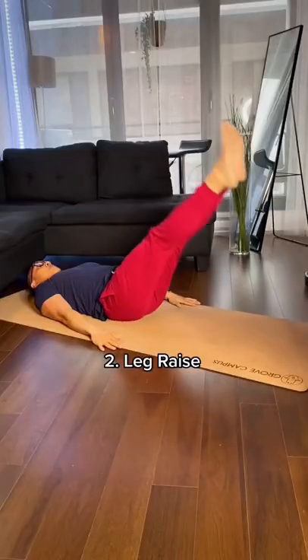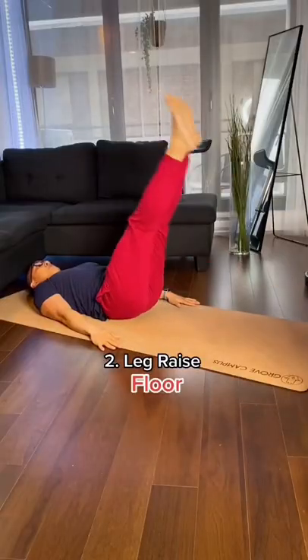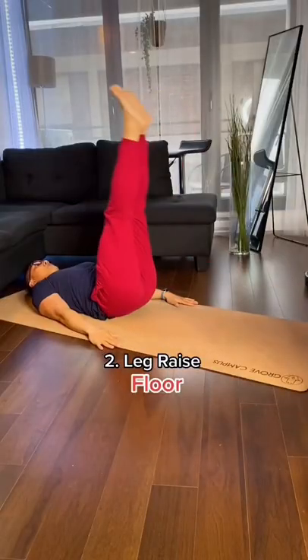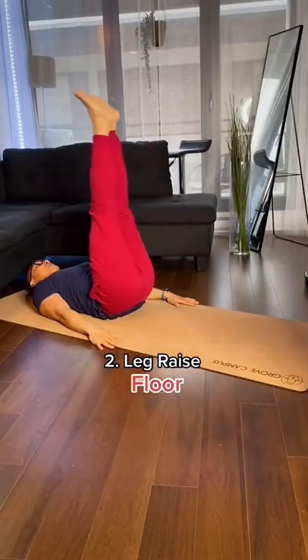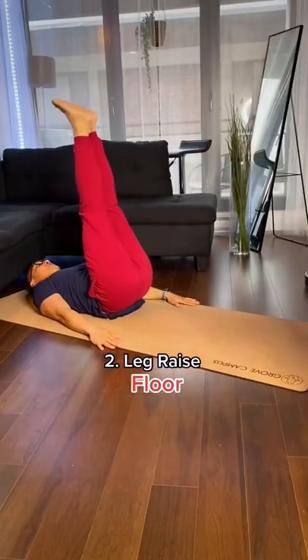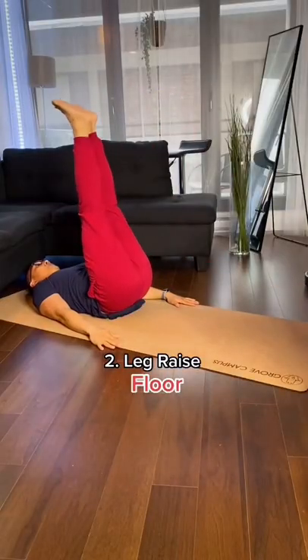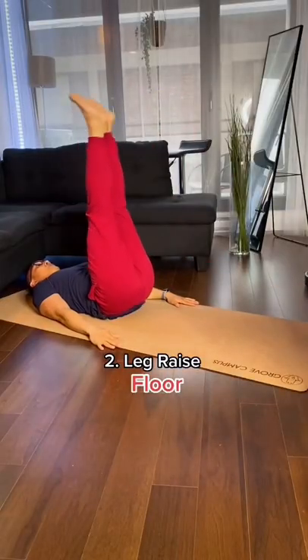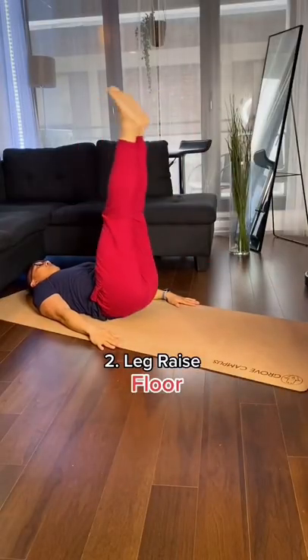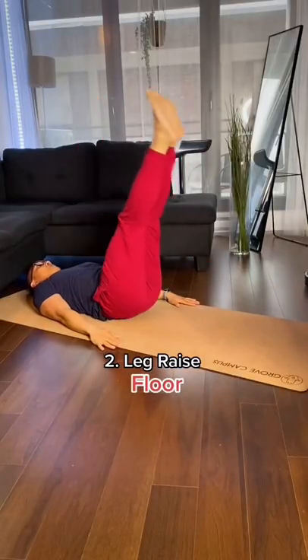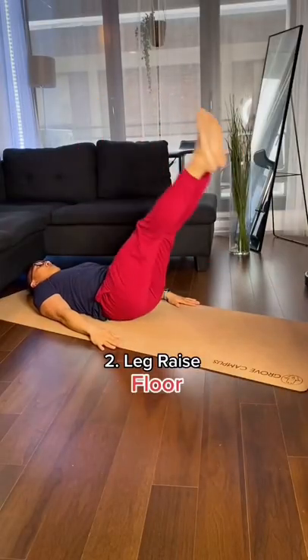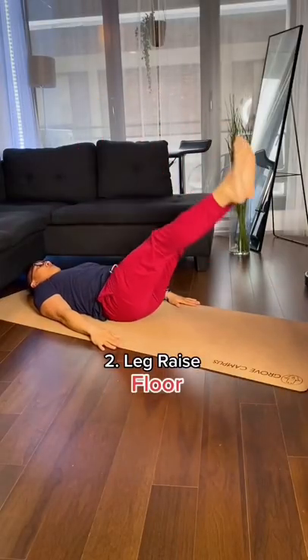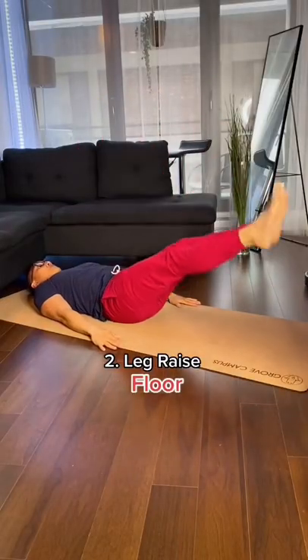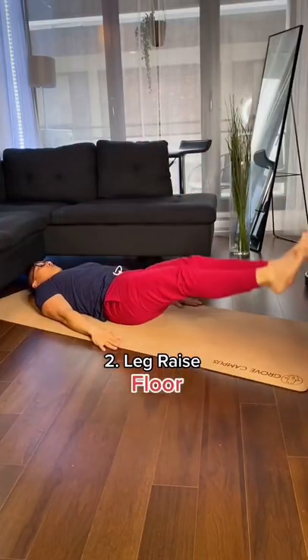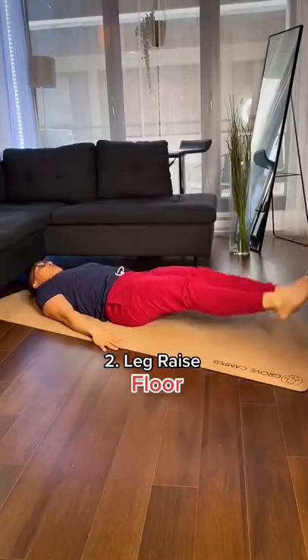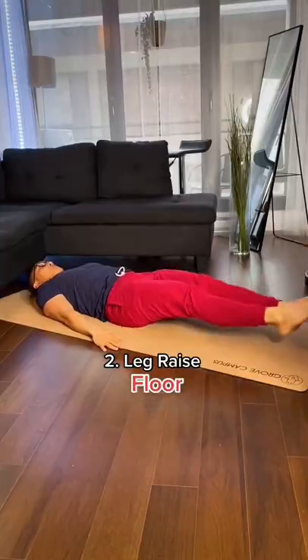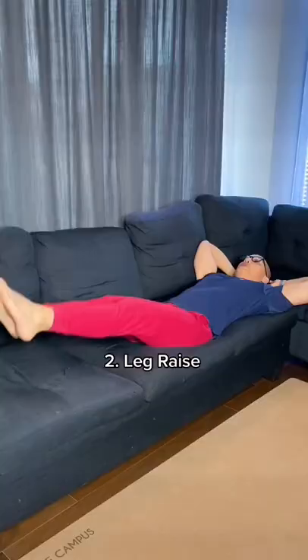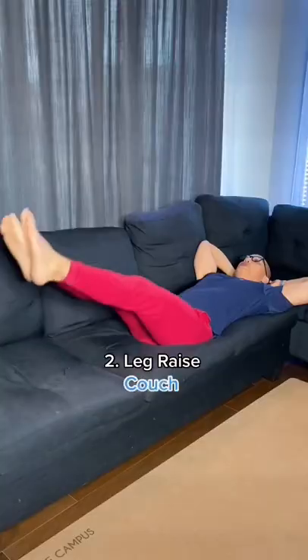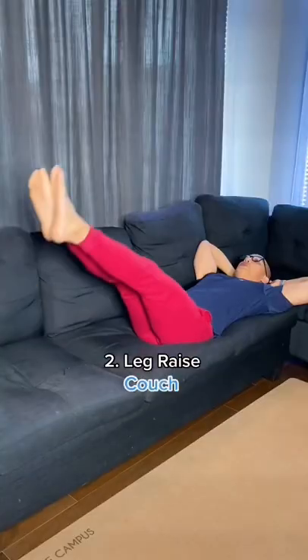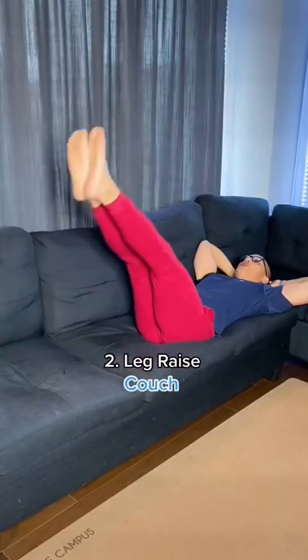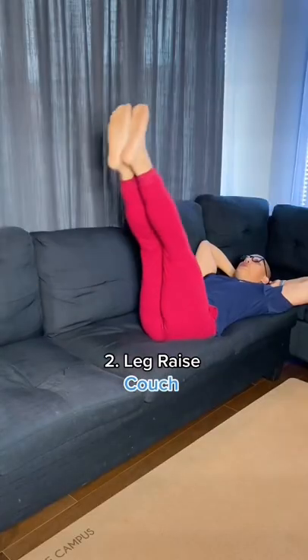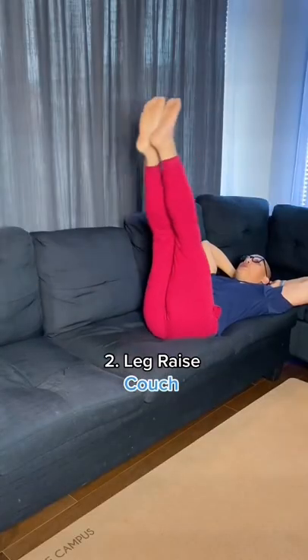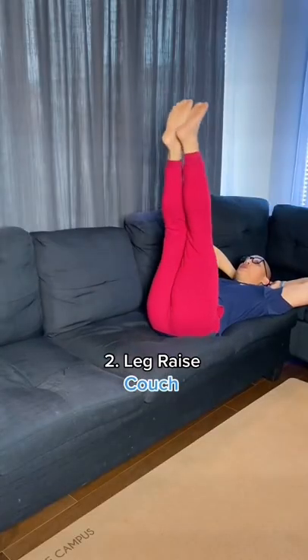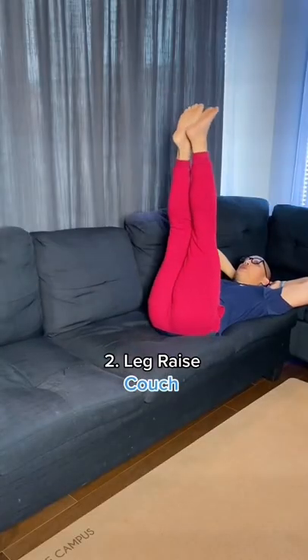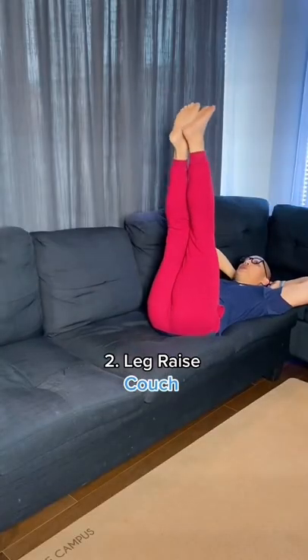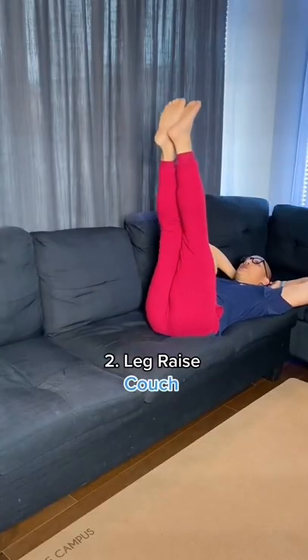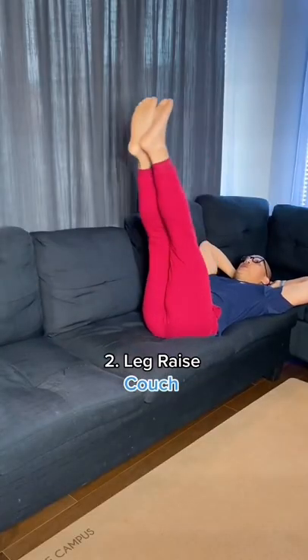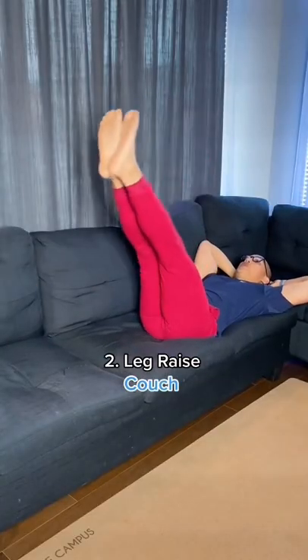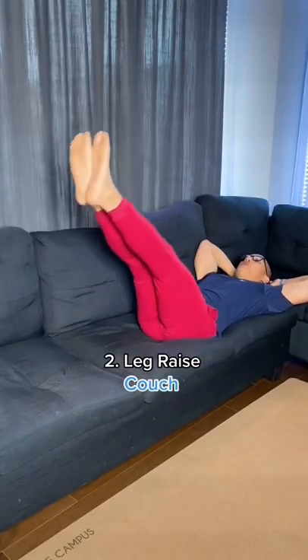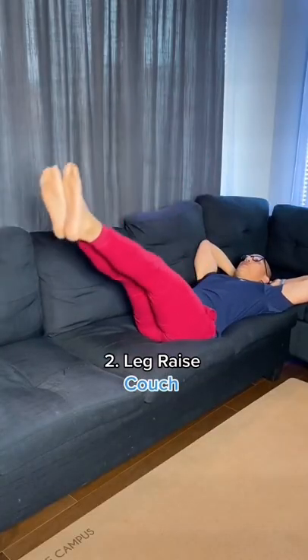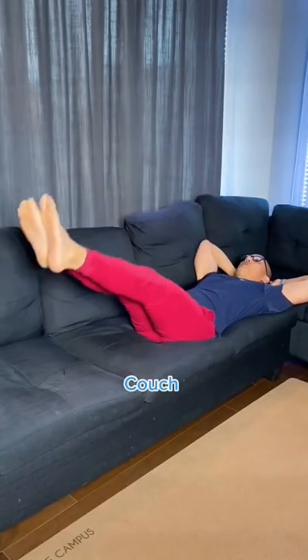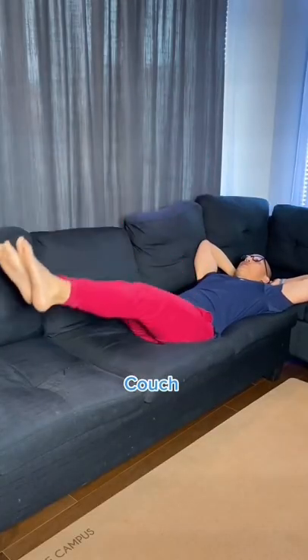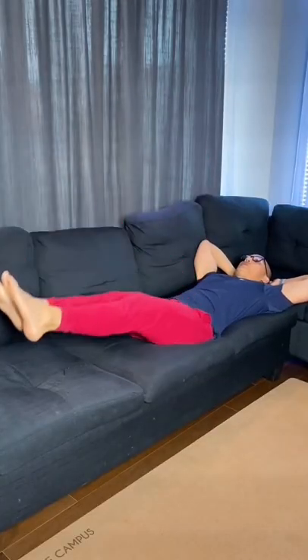You have the classic straight leg raise. It's definitely challenging to keep your legs straight, so you can start off with your knees bent.